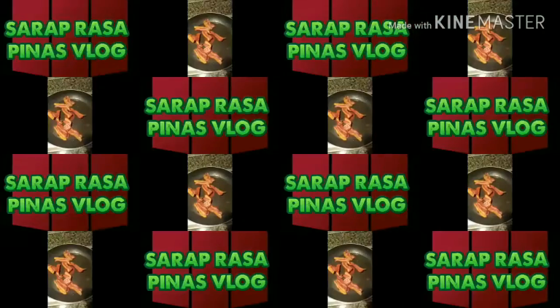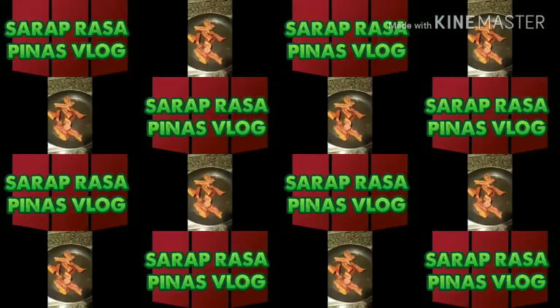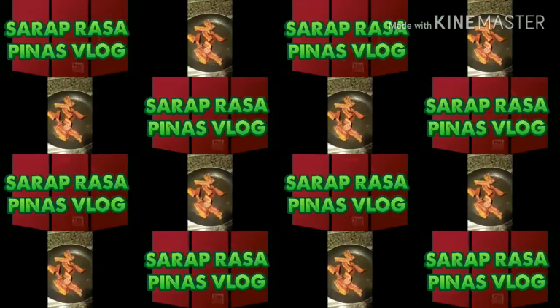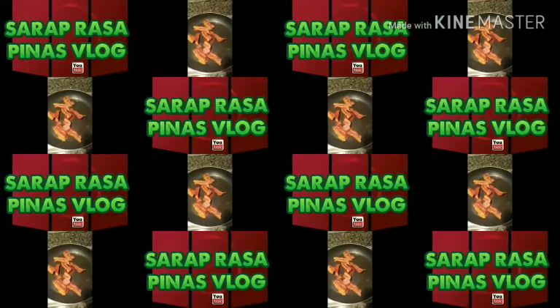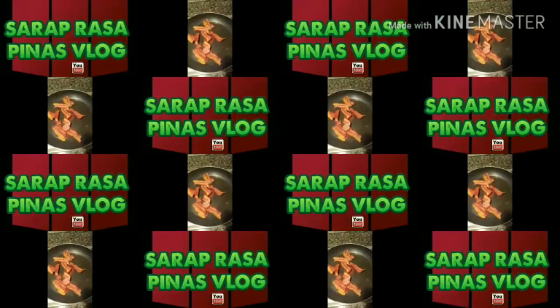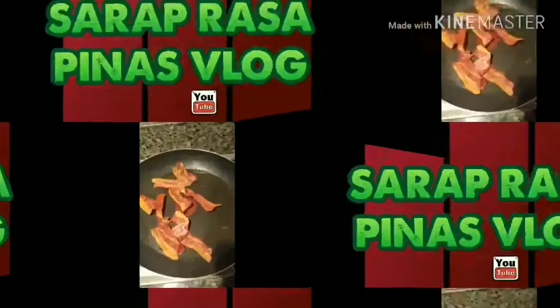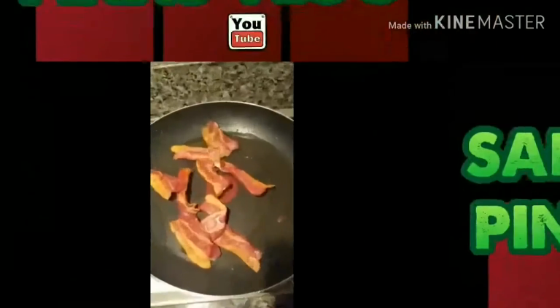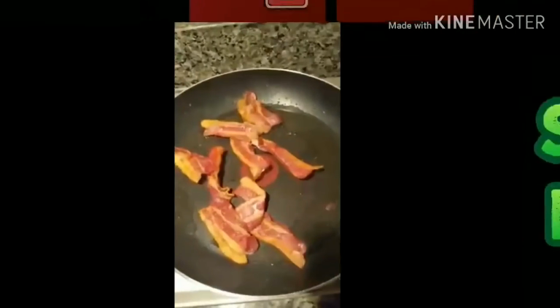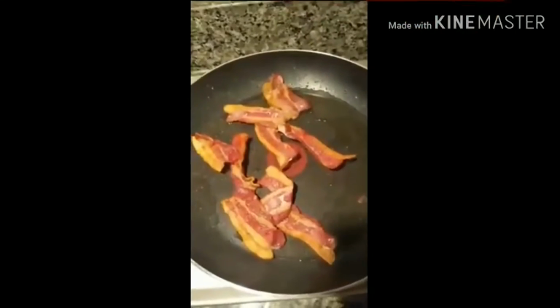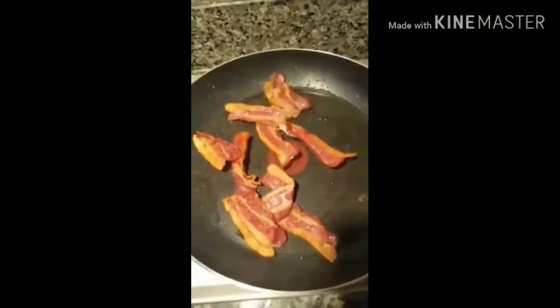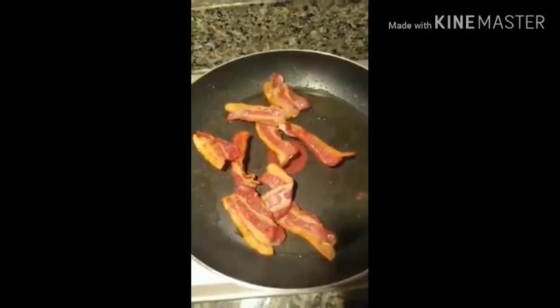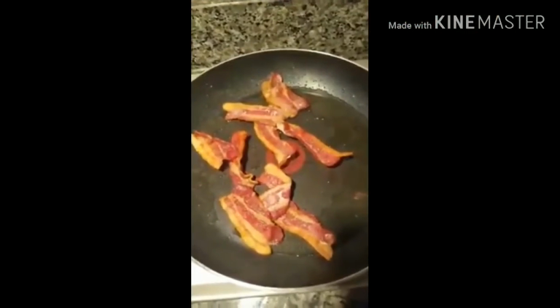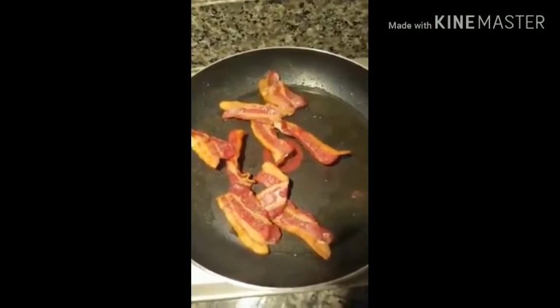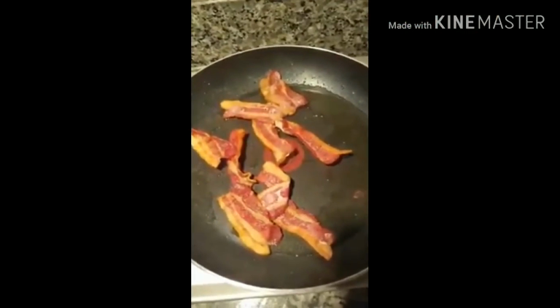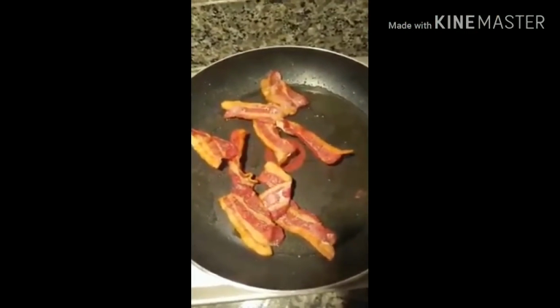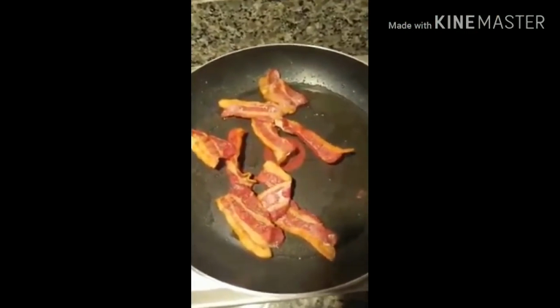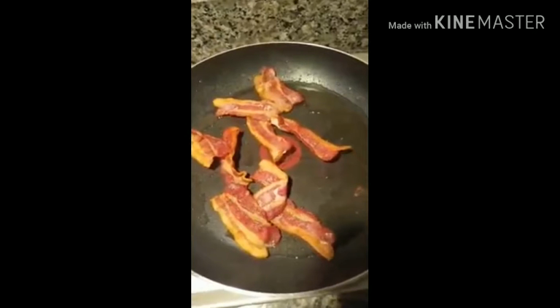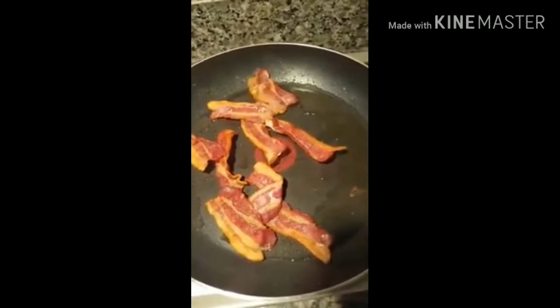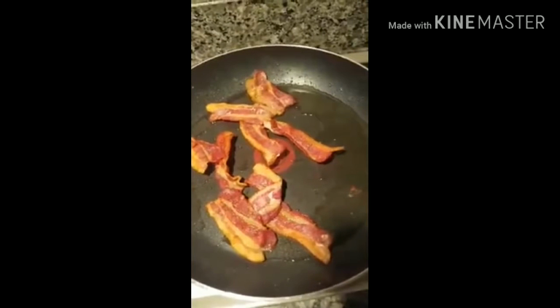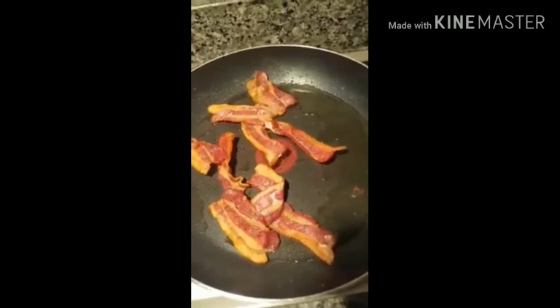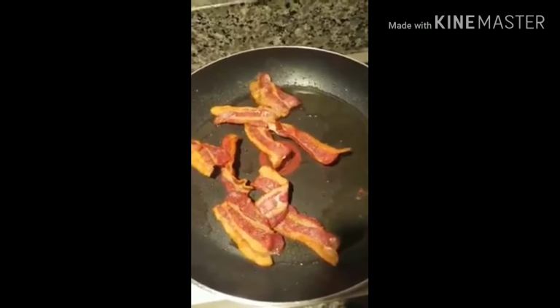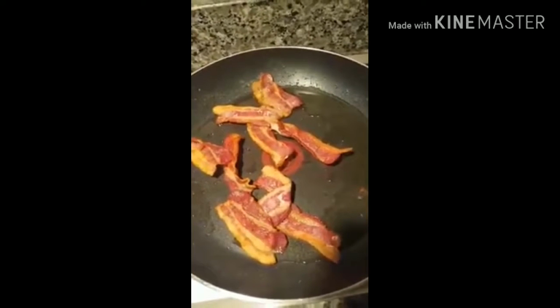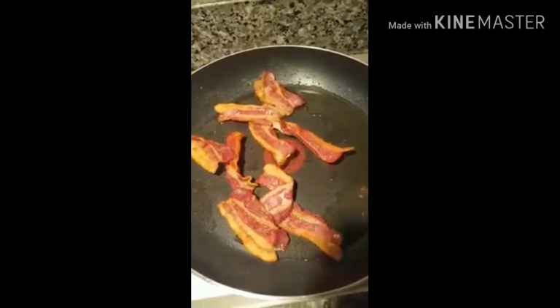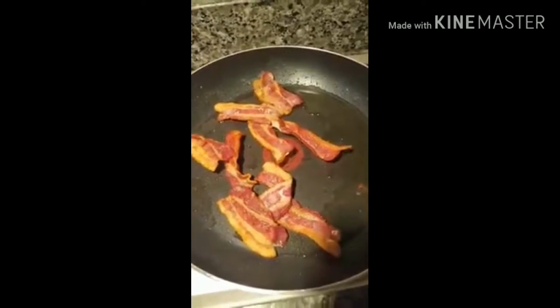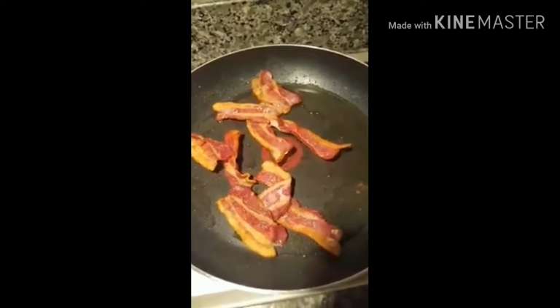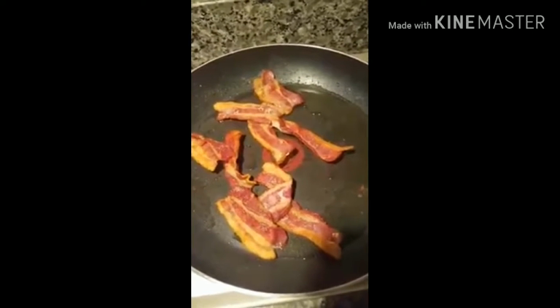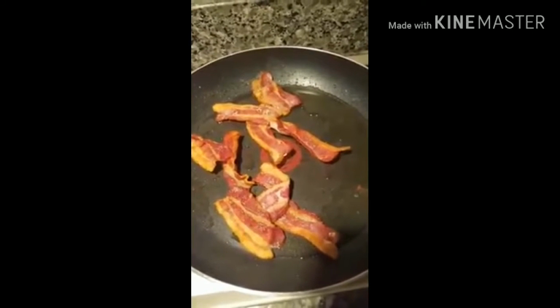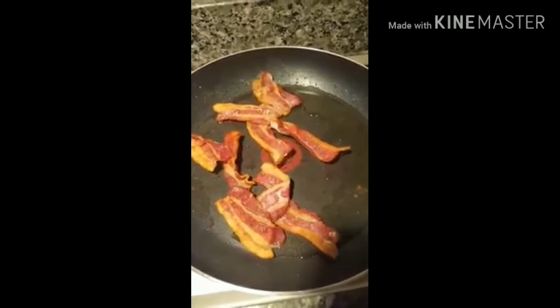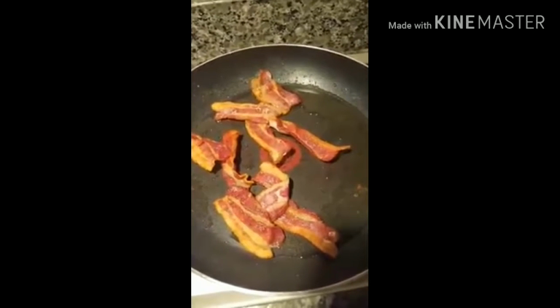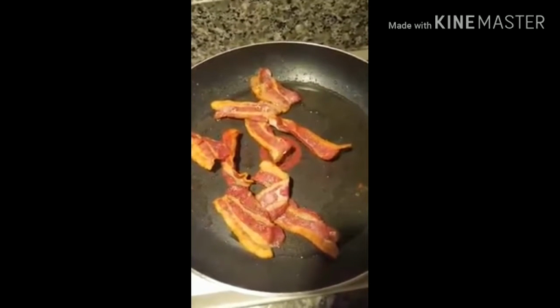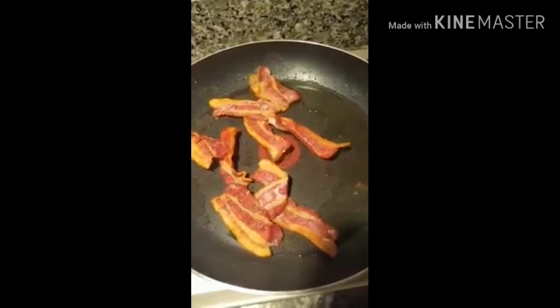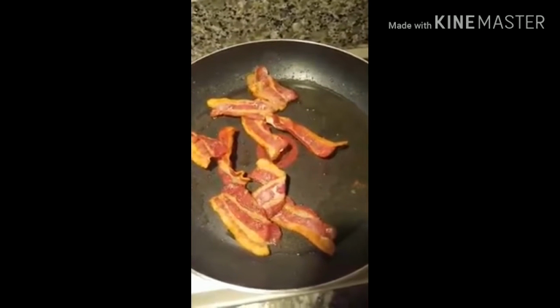Hey guys, I just finished cooking this bacon and I'm going to show you how to make some keto gravy.